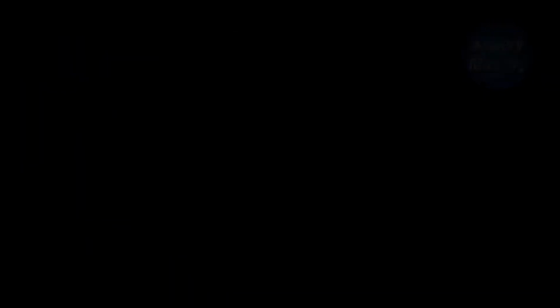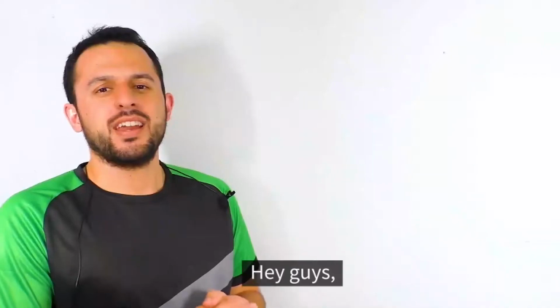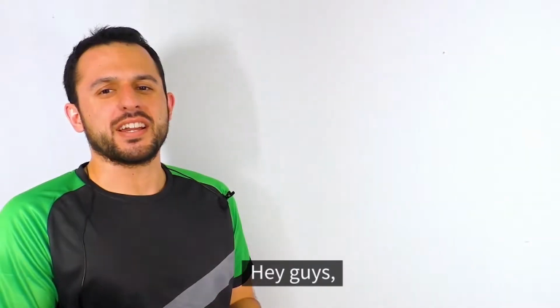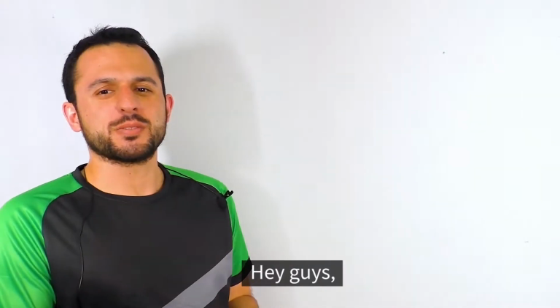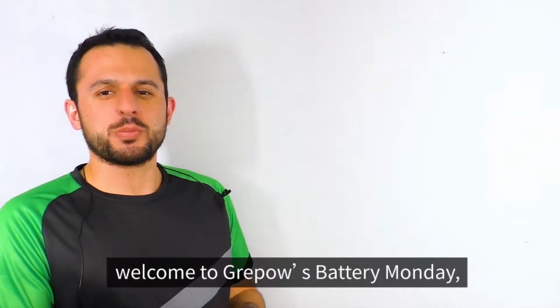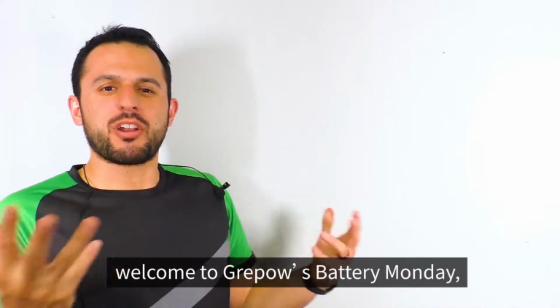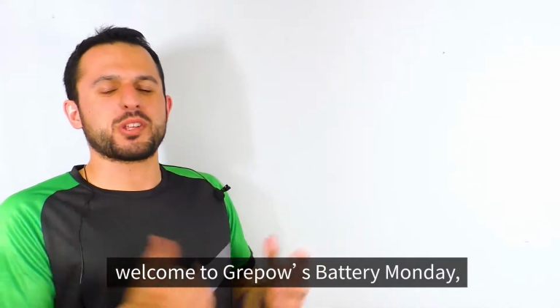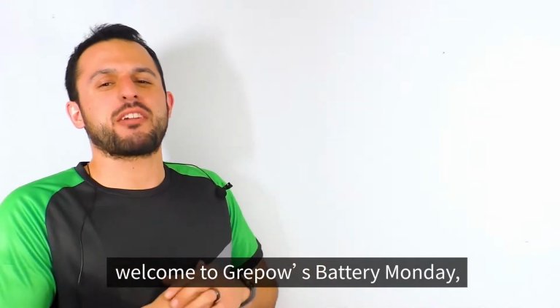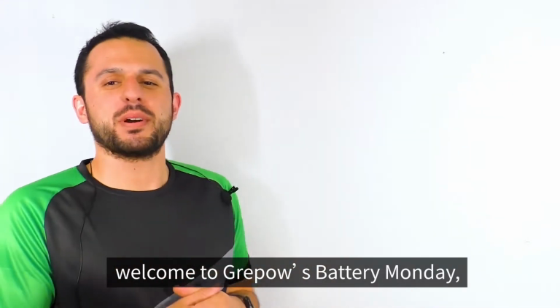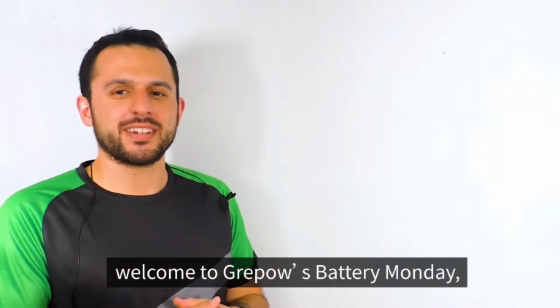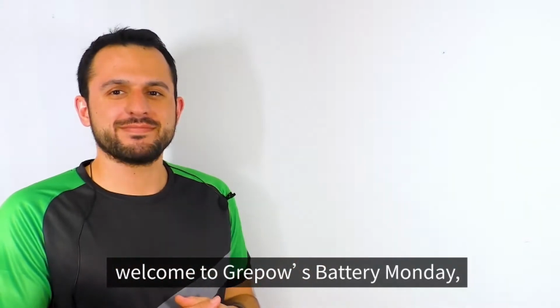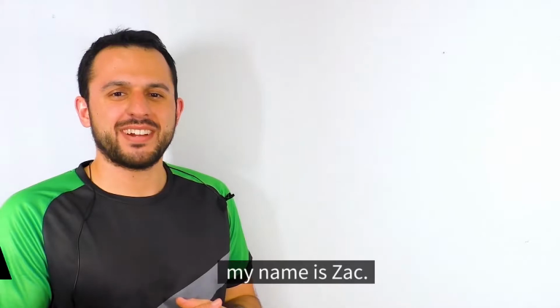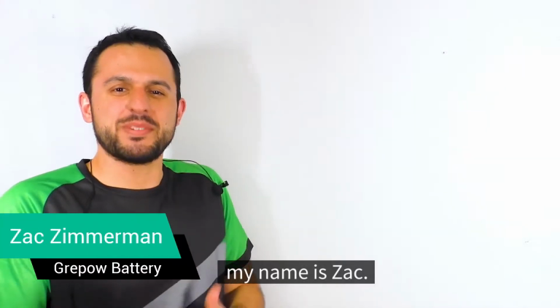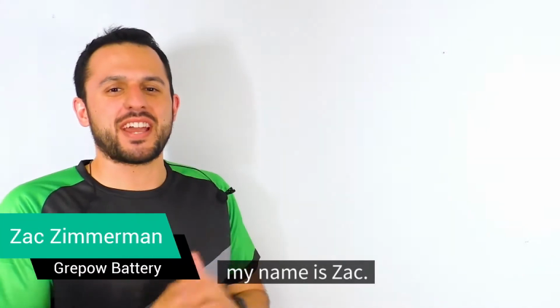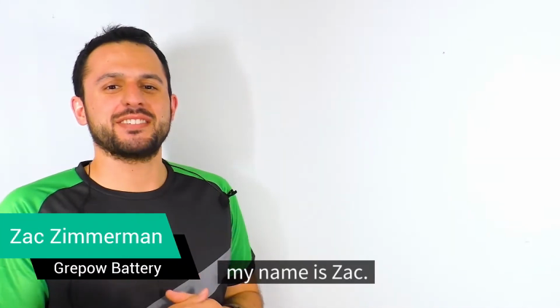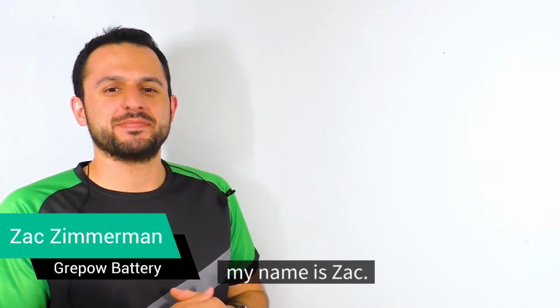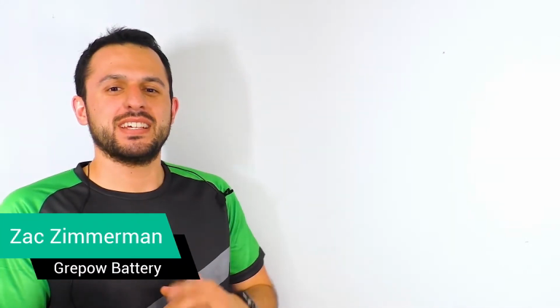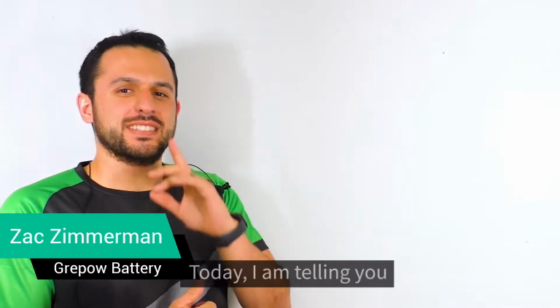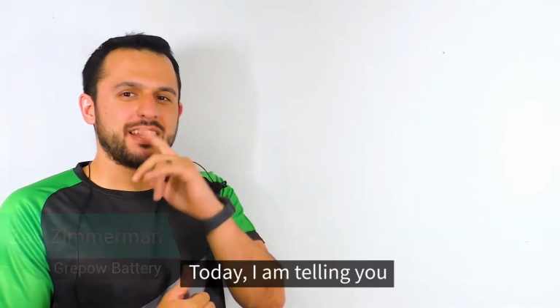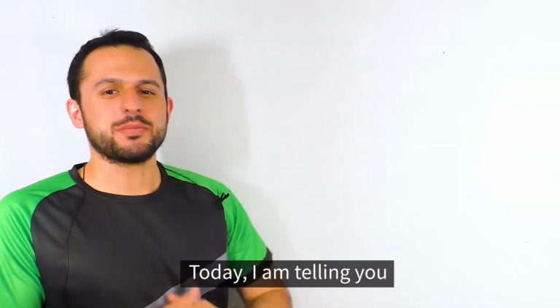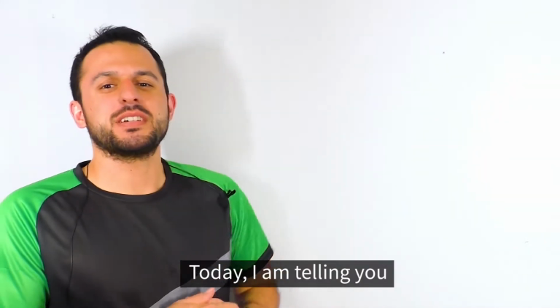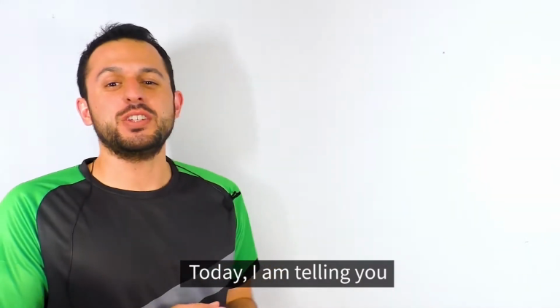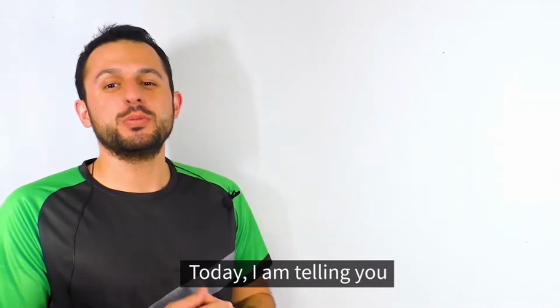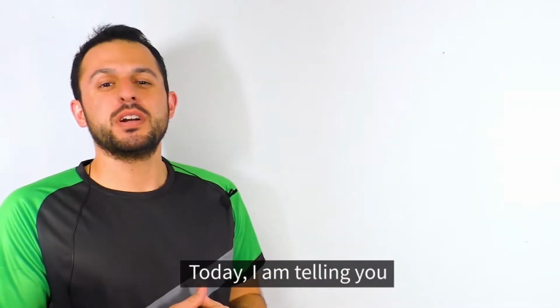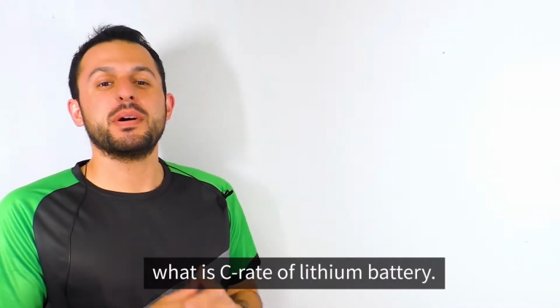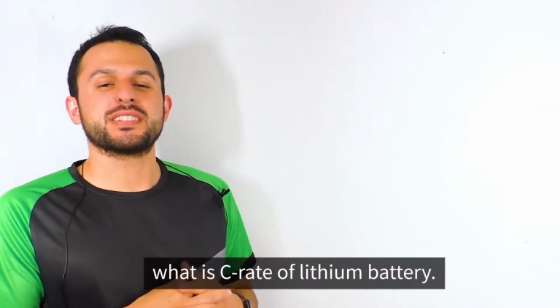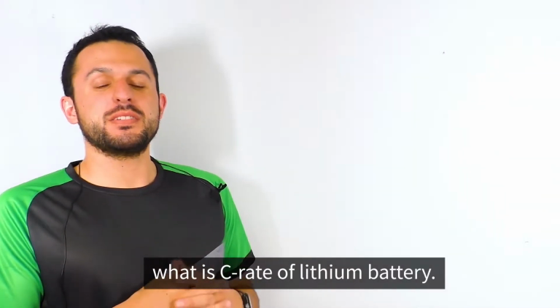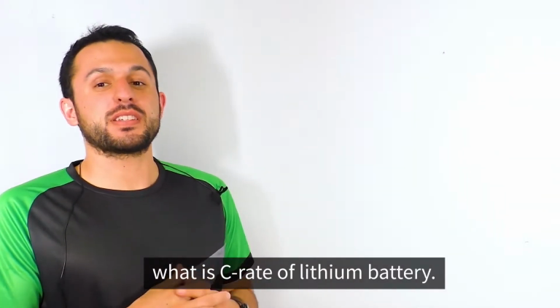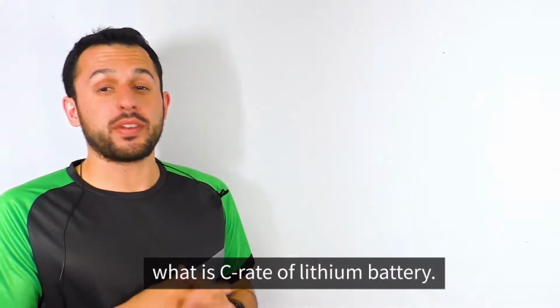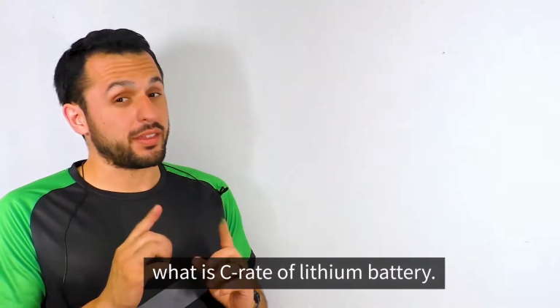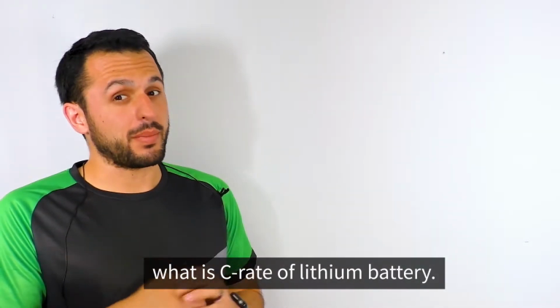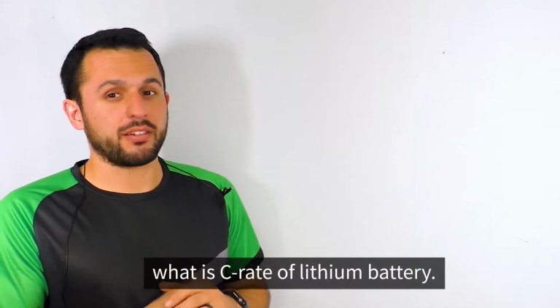Hey guys, welcome to GrapeHouse Battery Monday. My name is Zach. Today I'm going to be telling you about the C rate of a lithium battery.